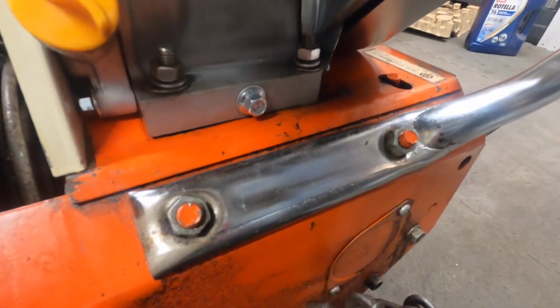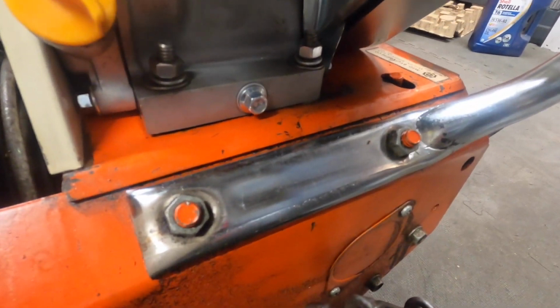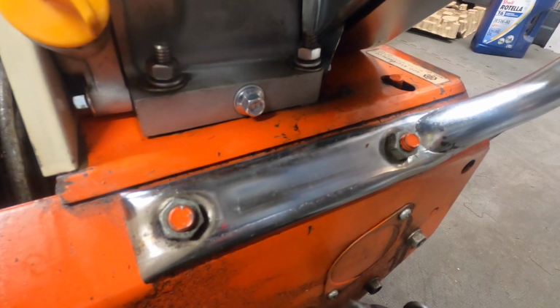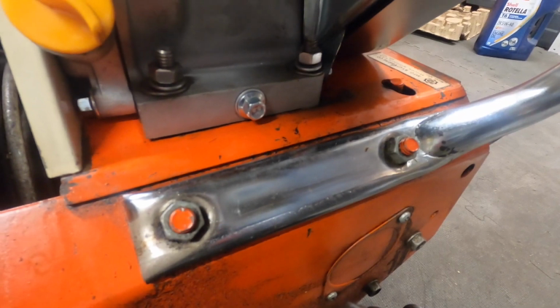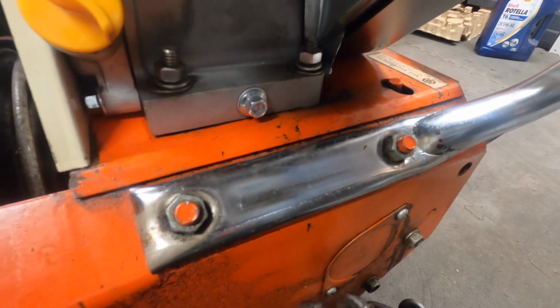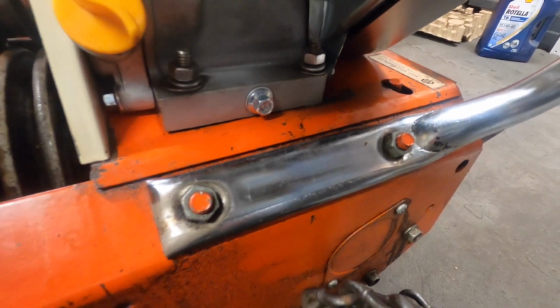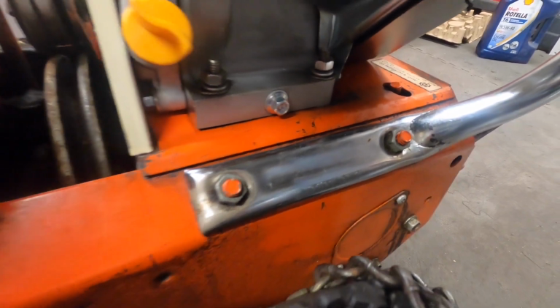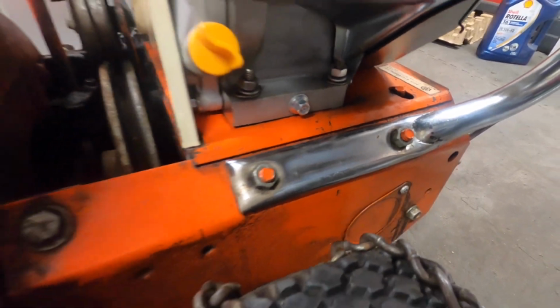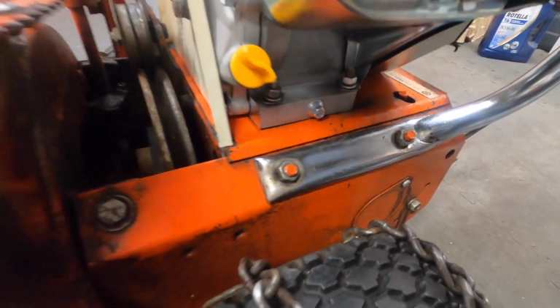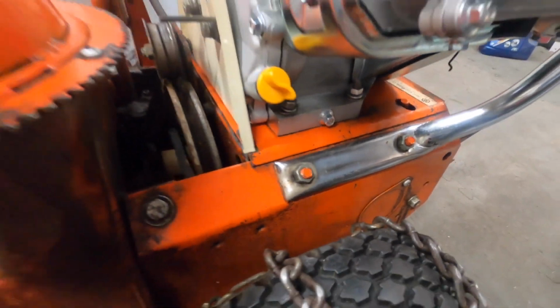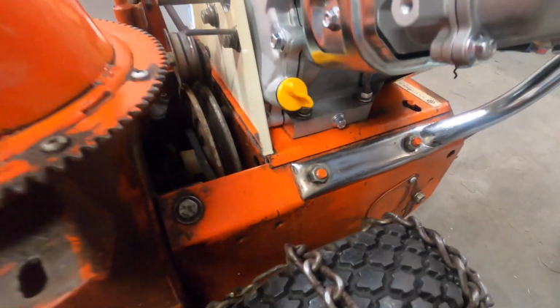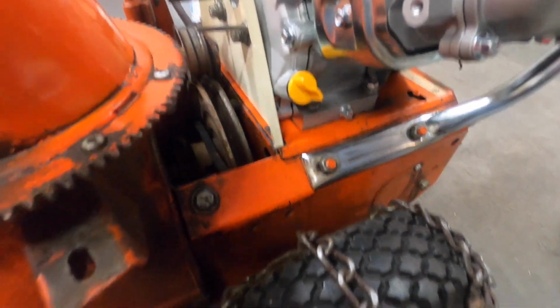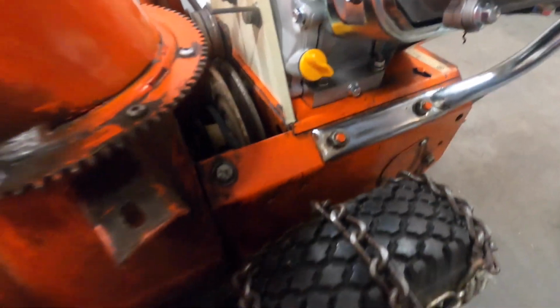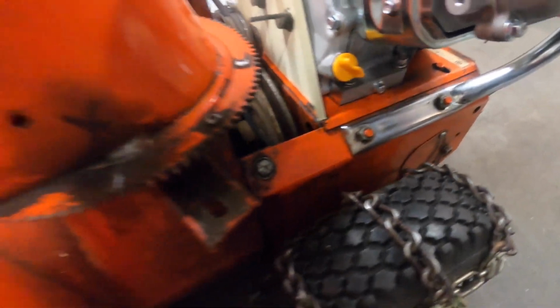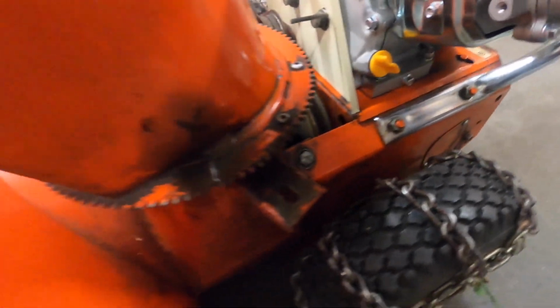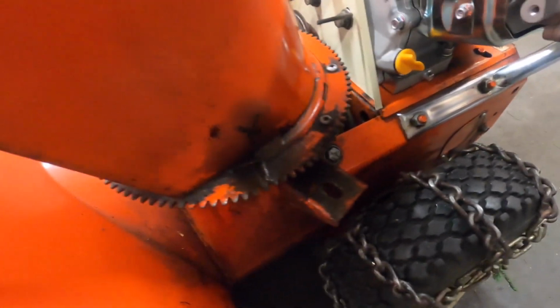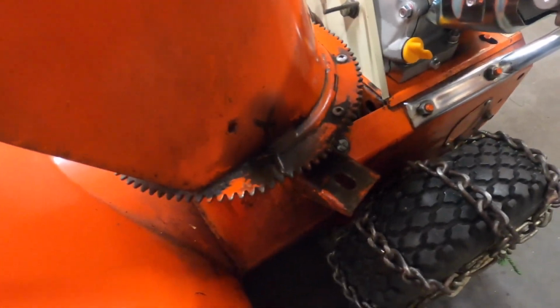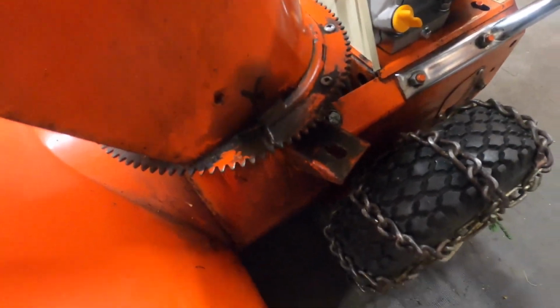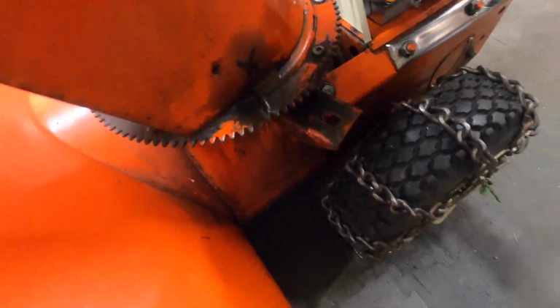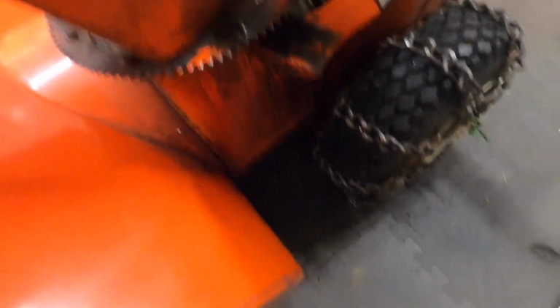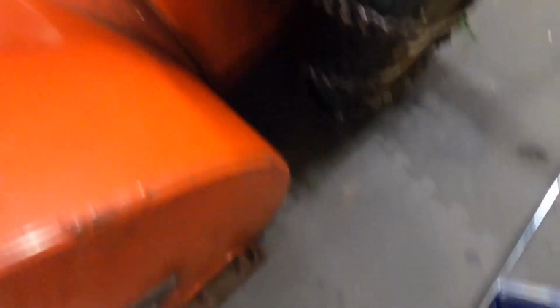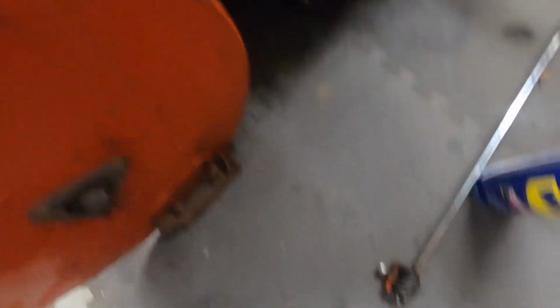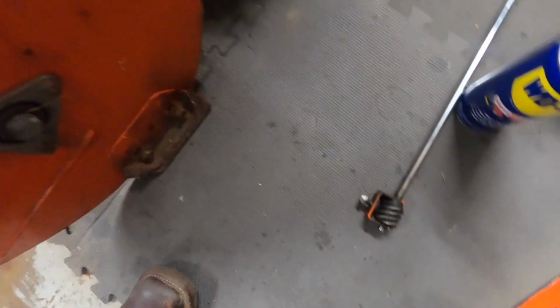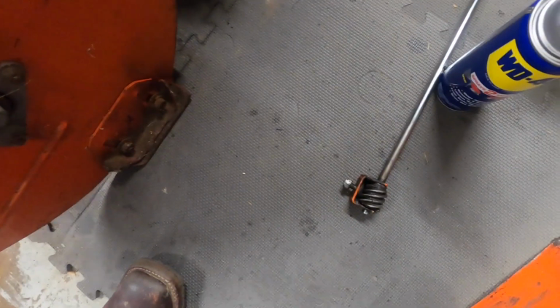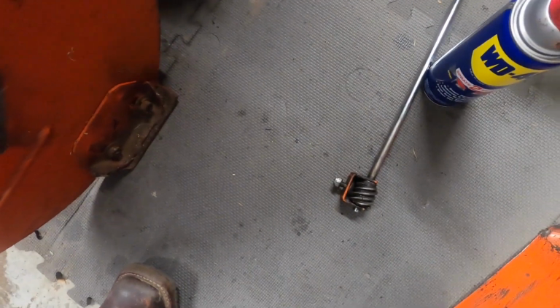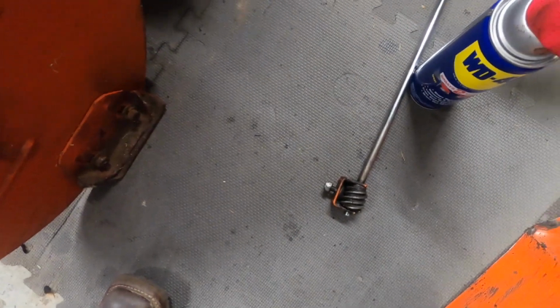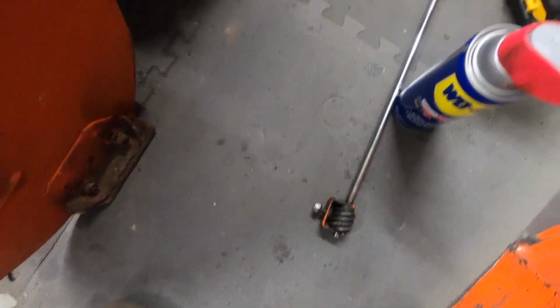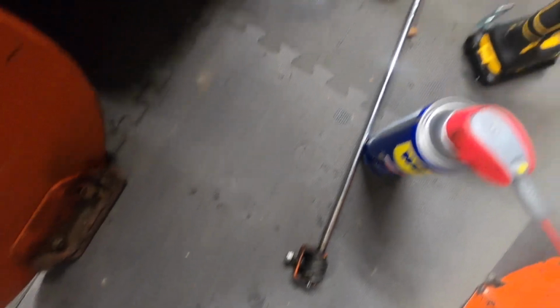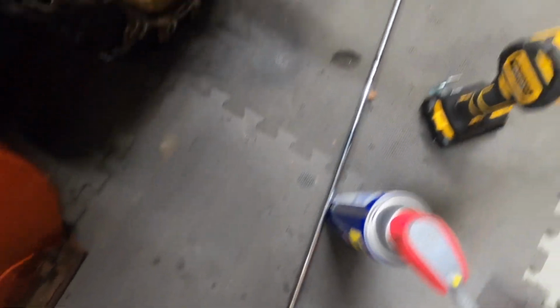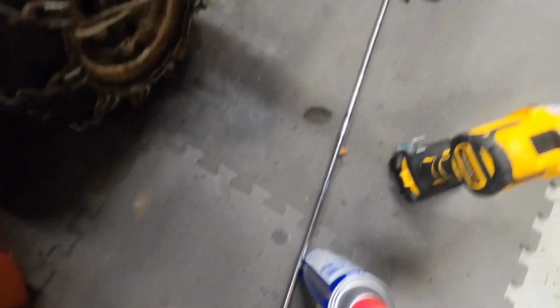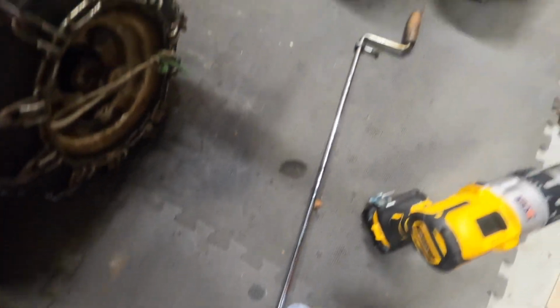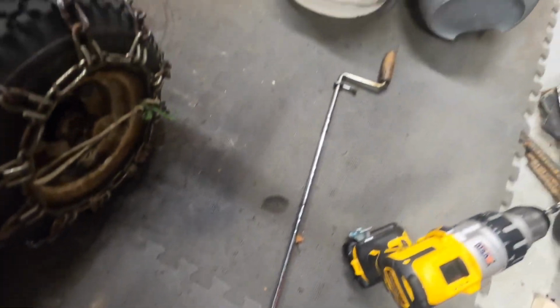Horrible place for the drain plug. Next up you're going to see the first start, and yes, it does have oil in it.